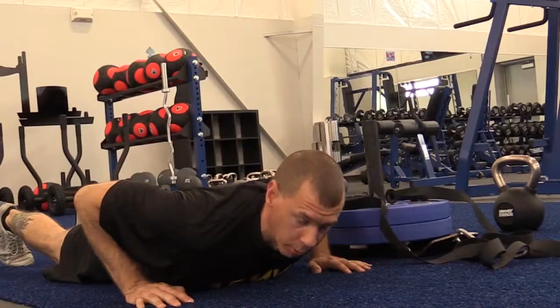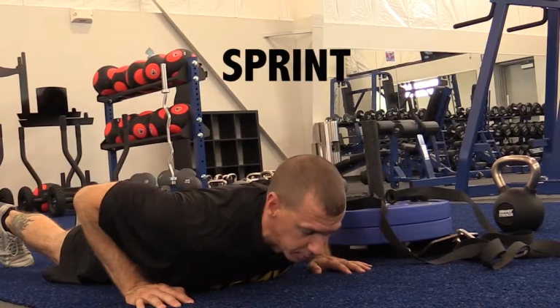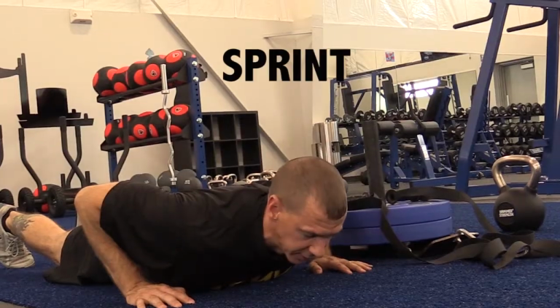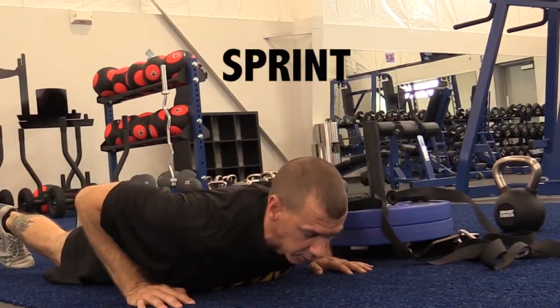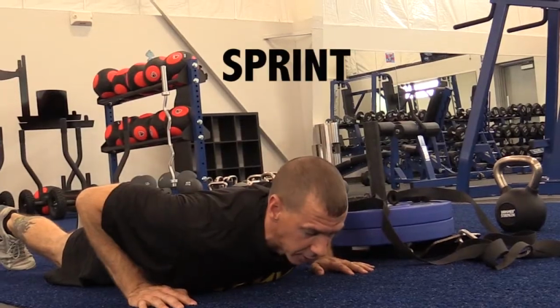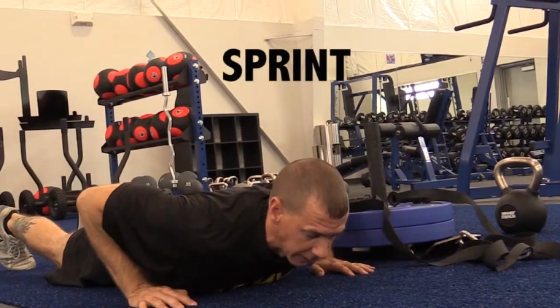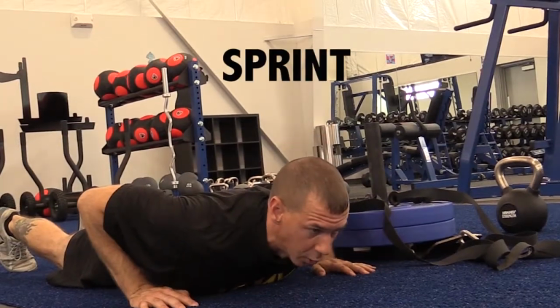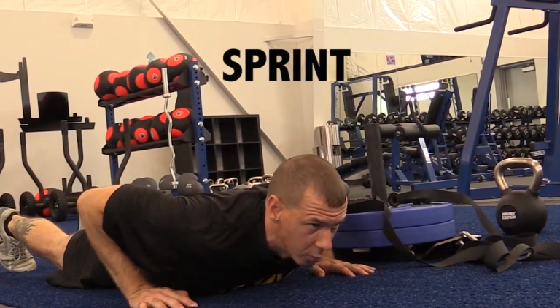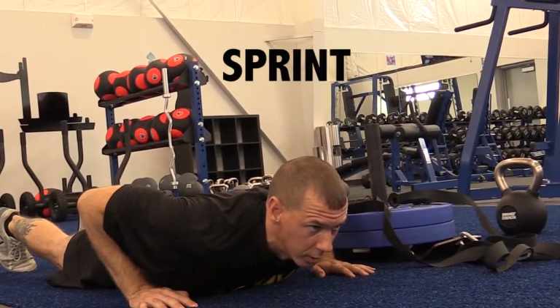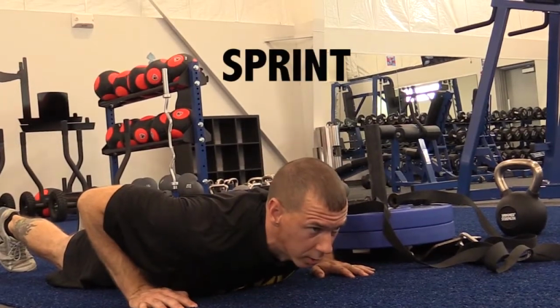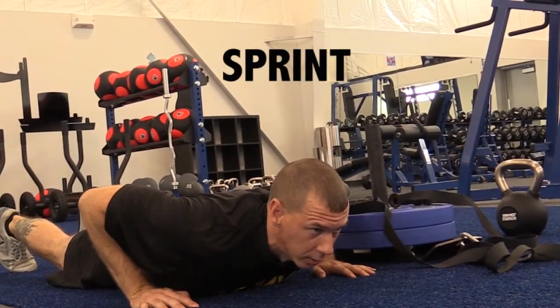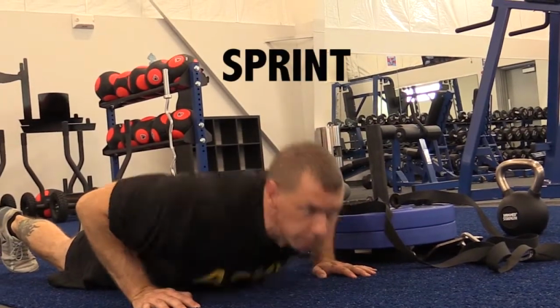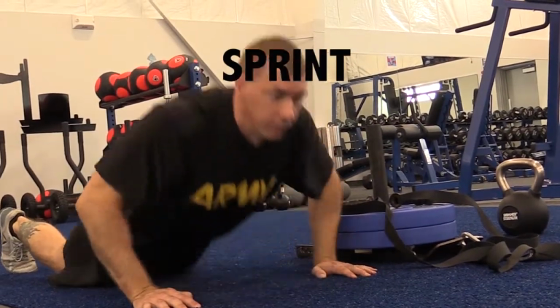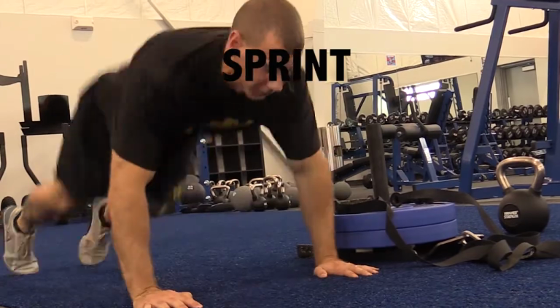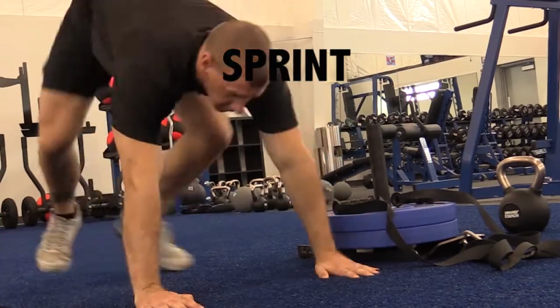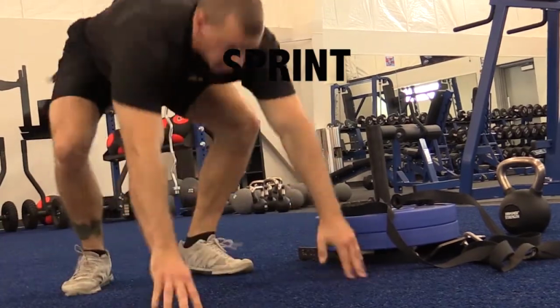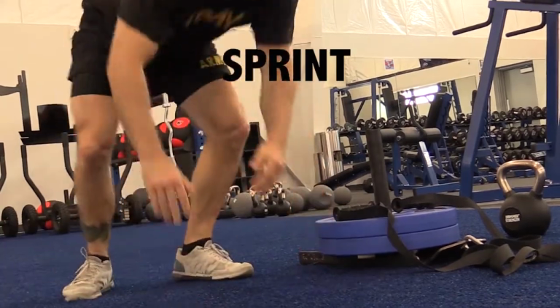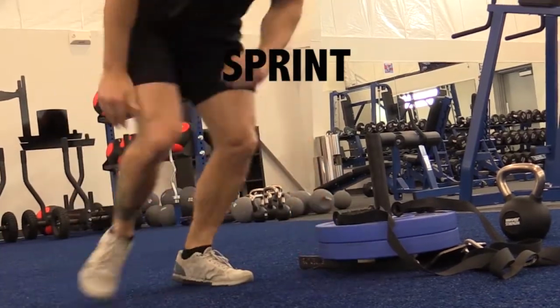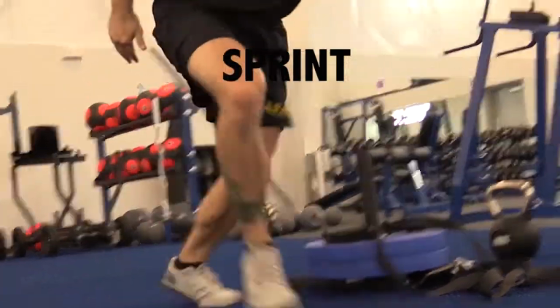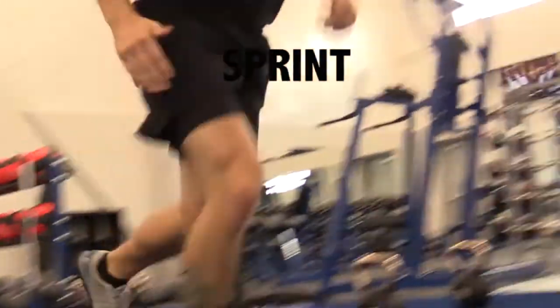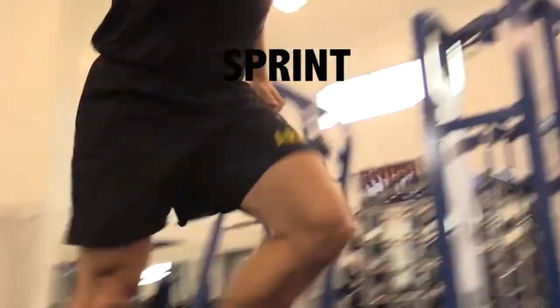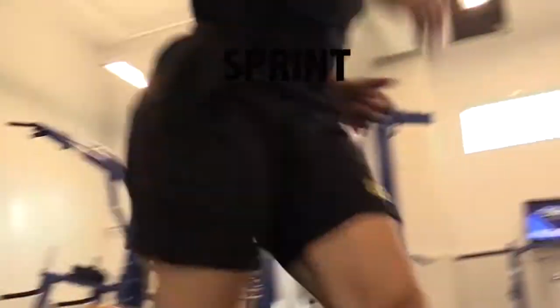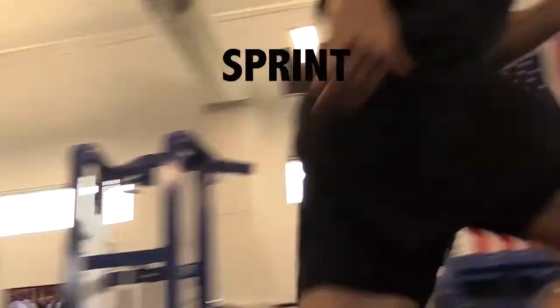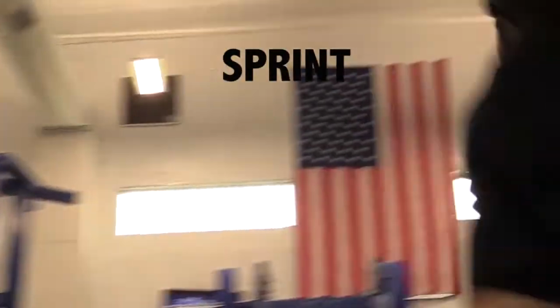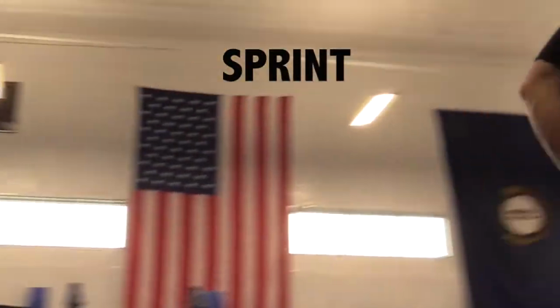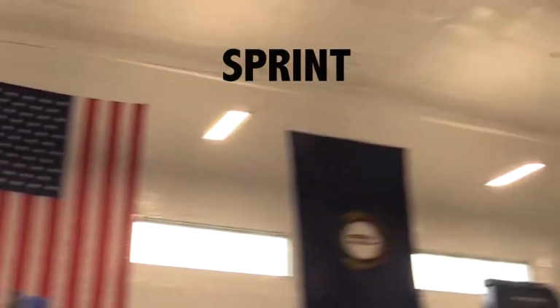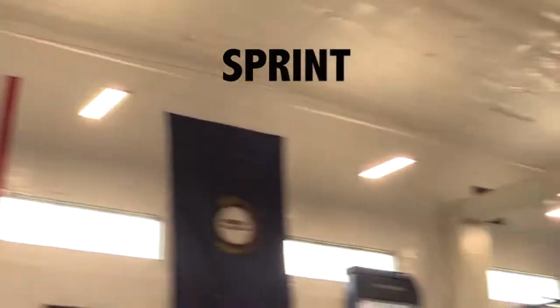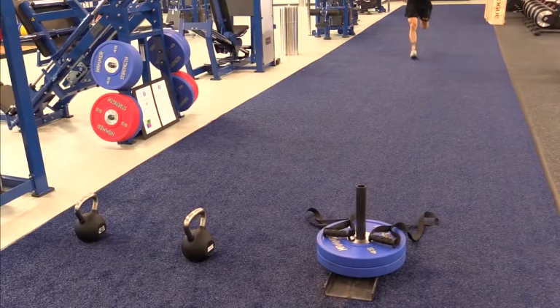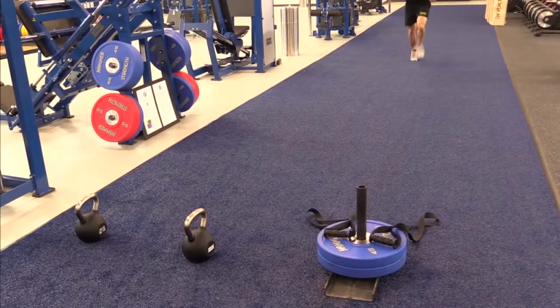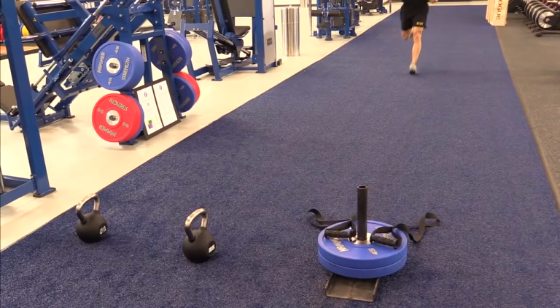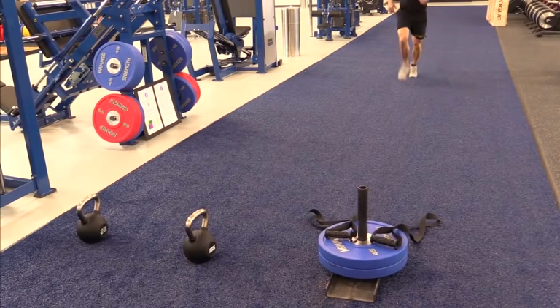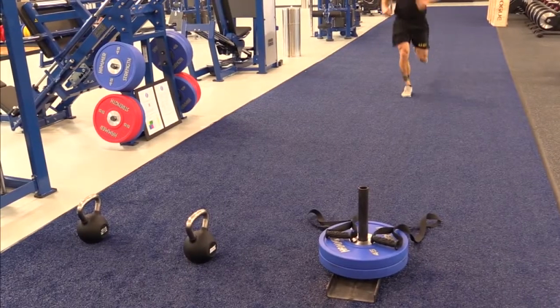Prone position on command — go! Move up, sprint.